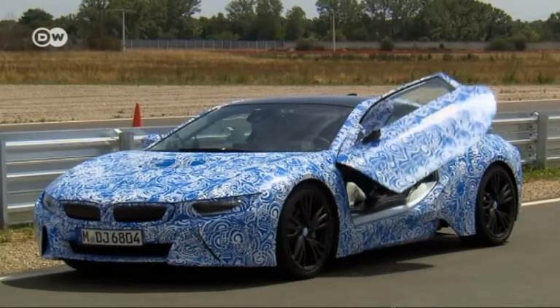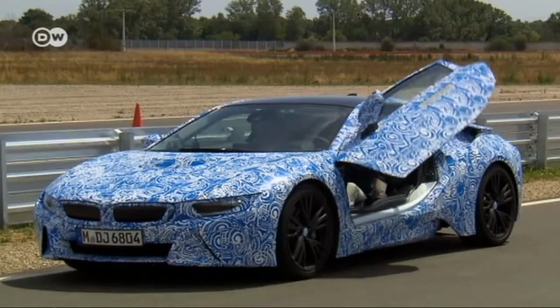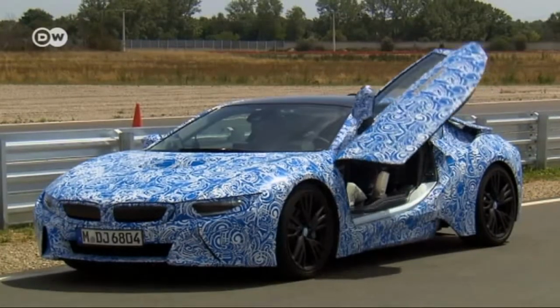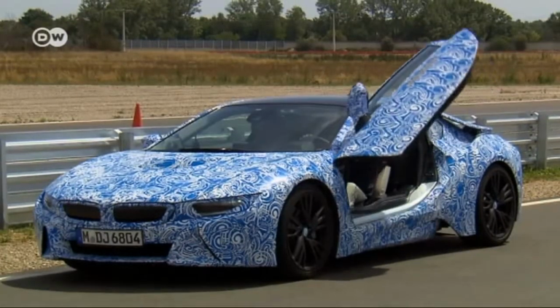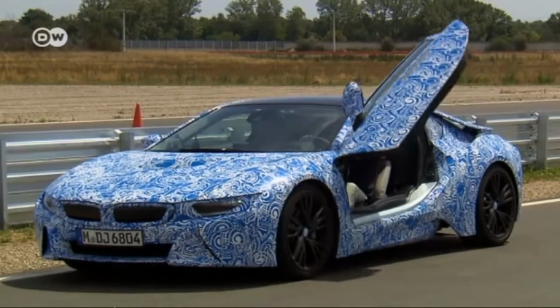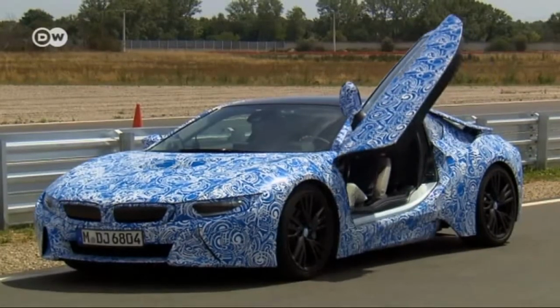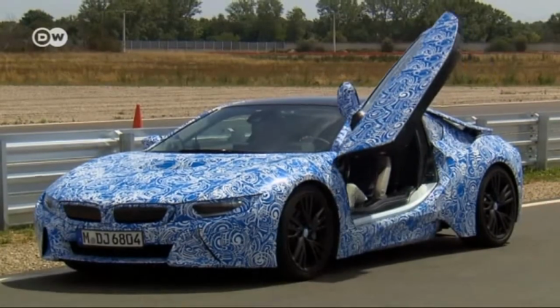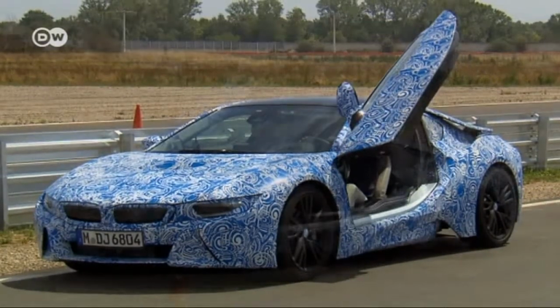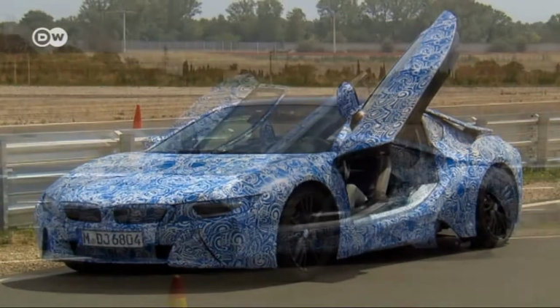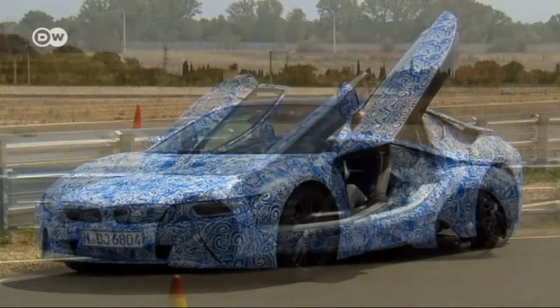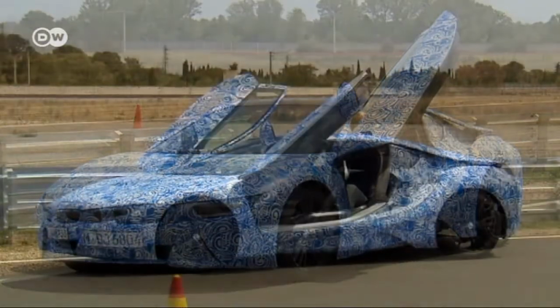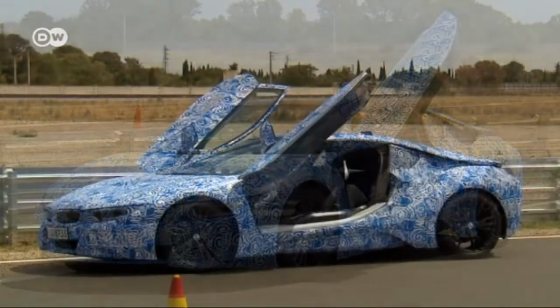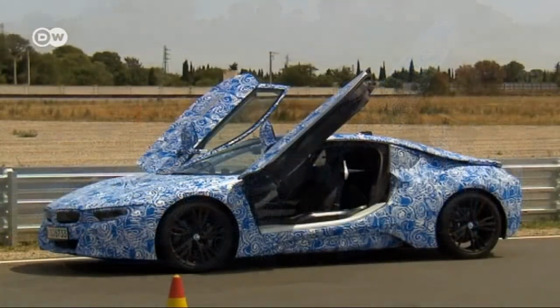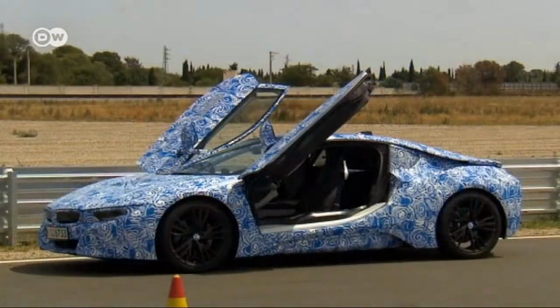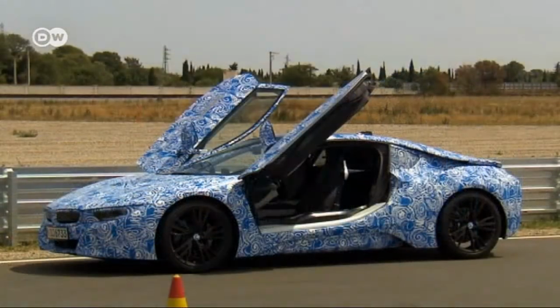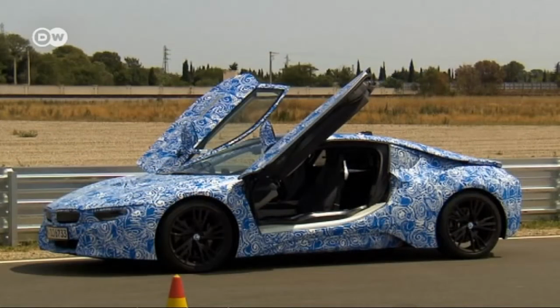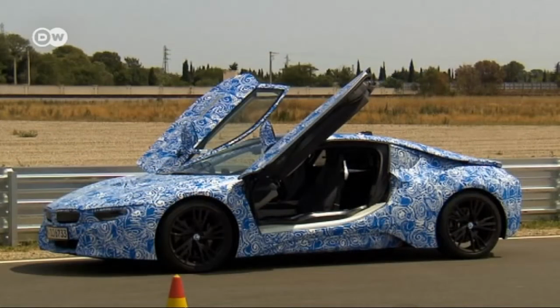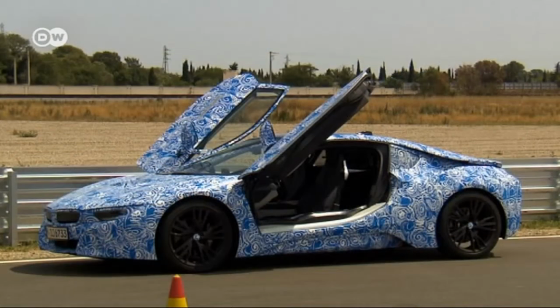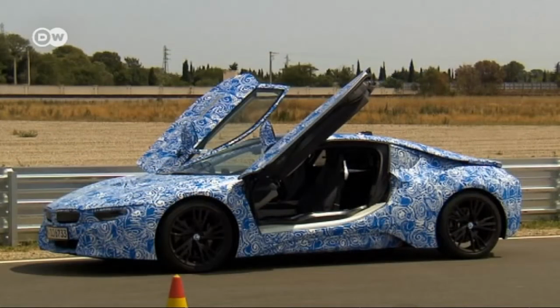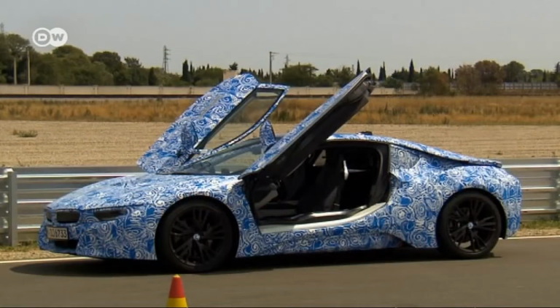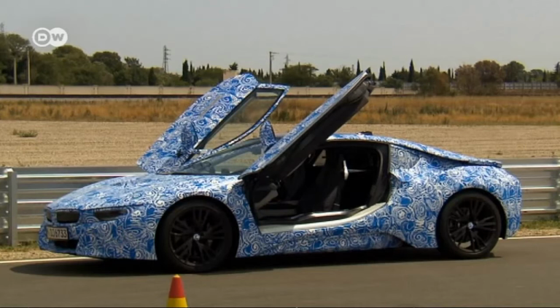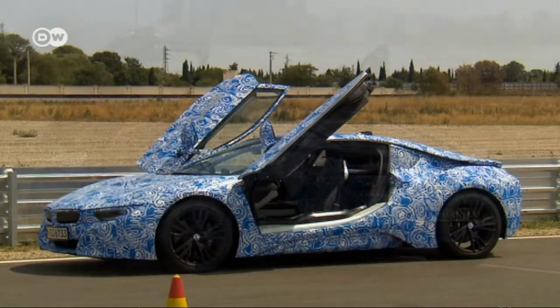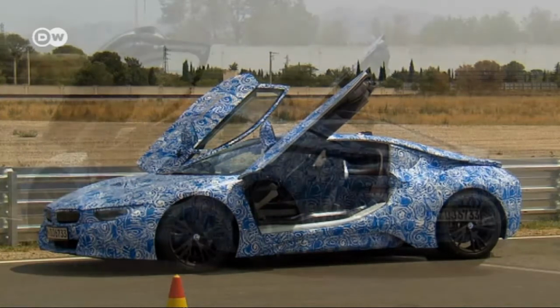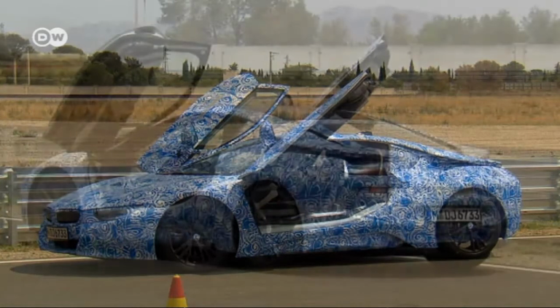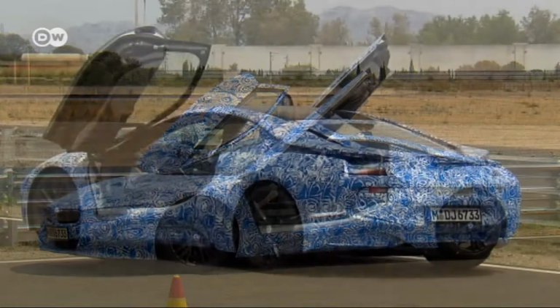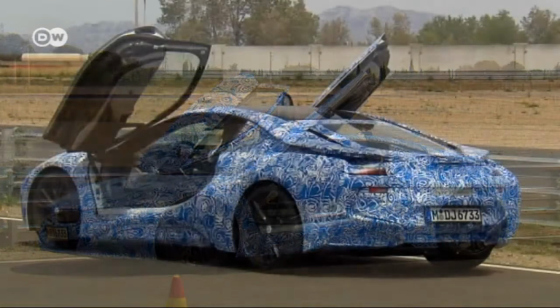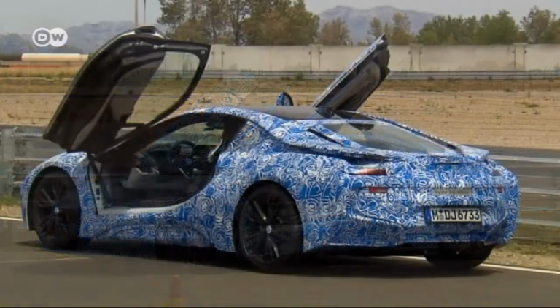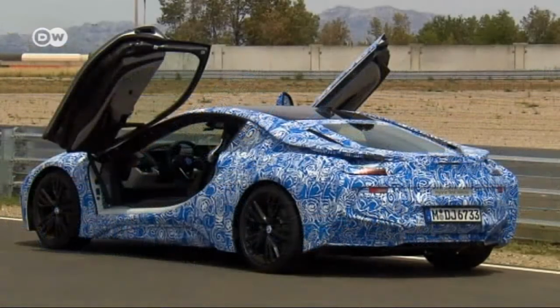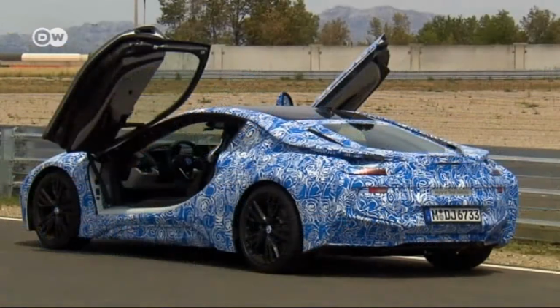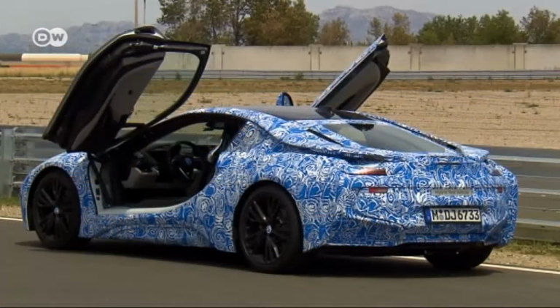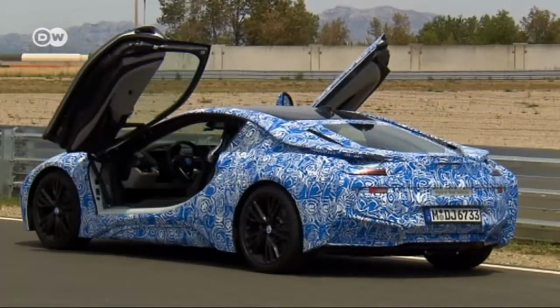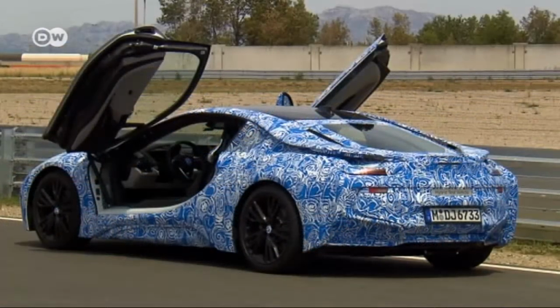Even in its camouflage state, the powerful hybrid sports car gives an impressive performance.